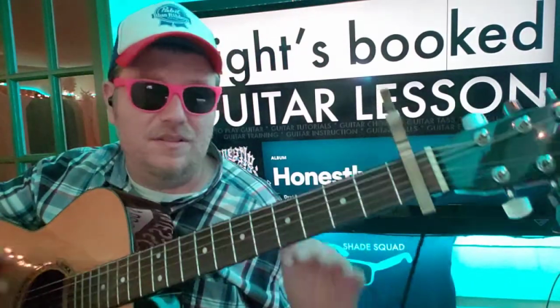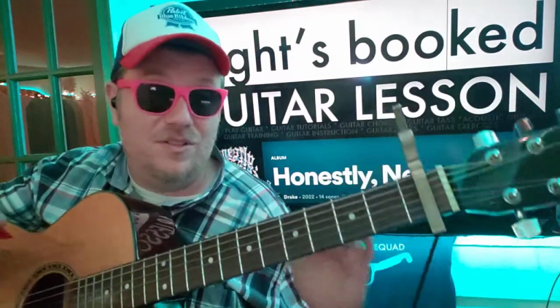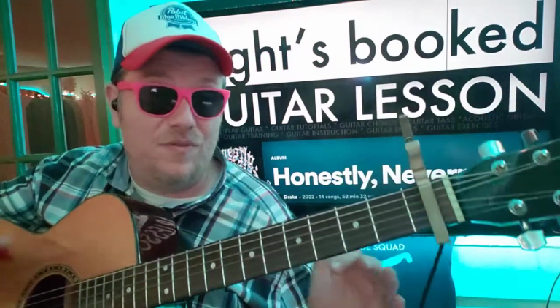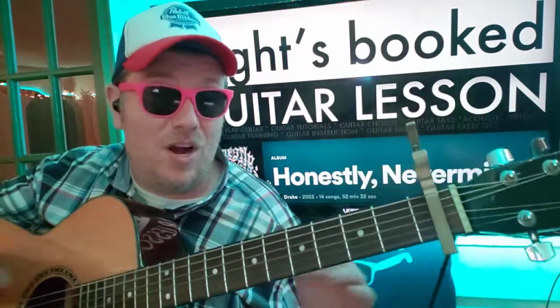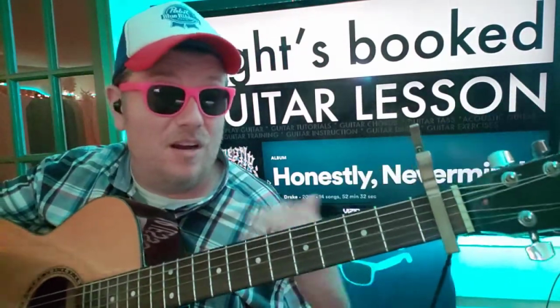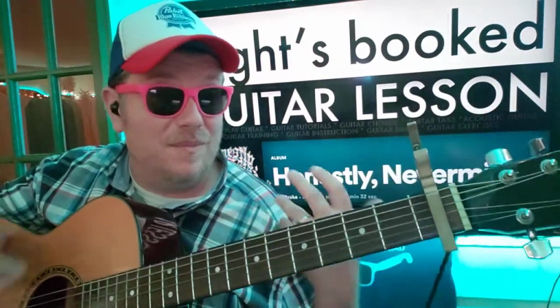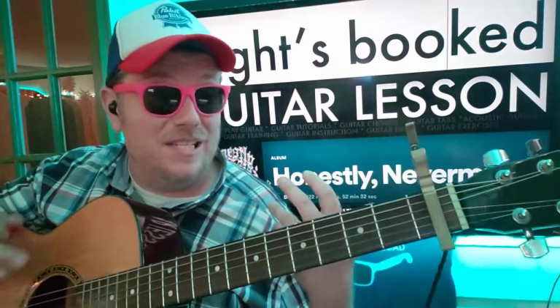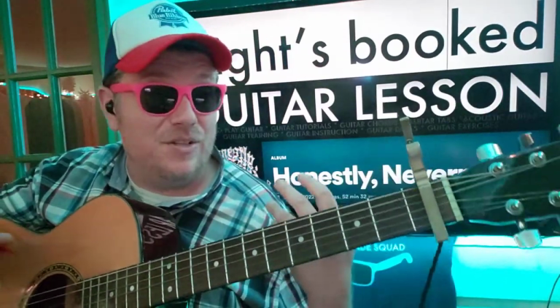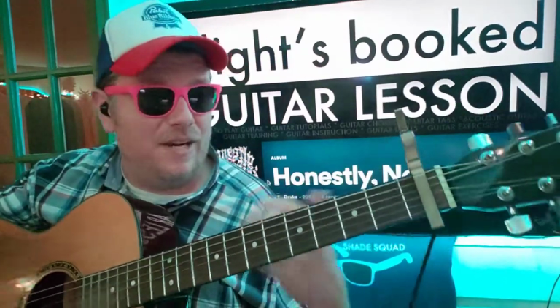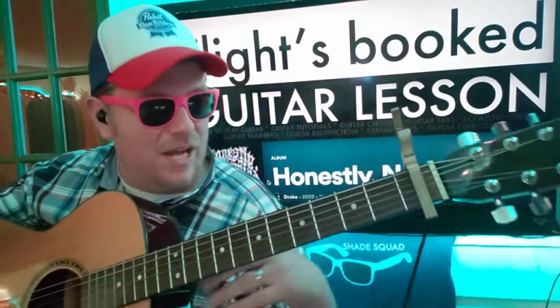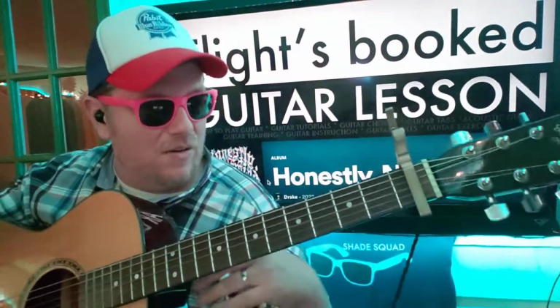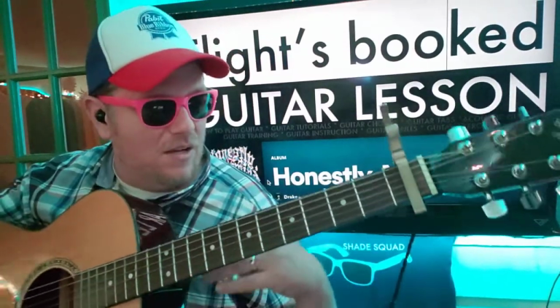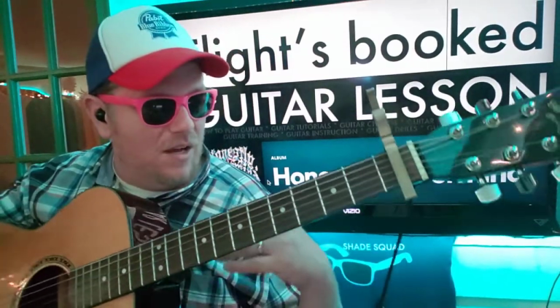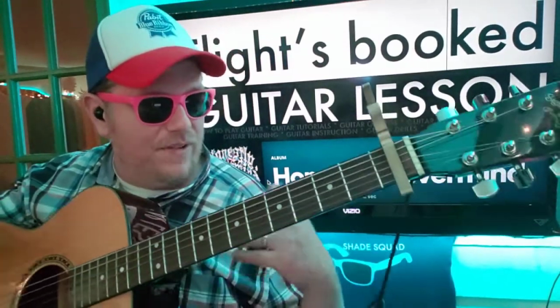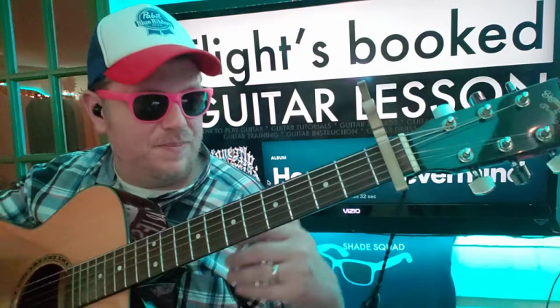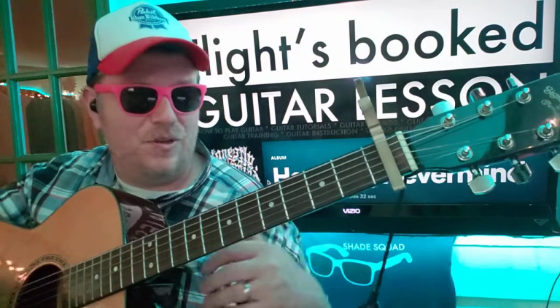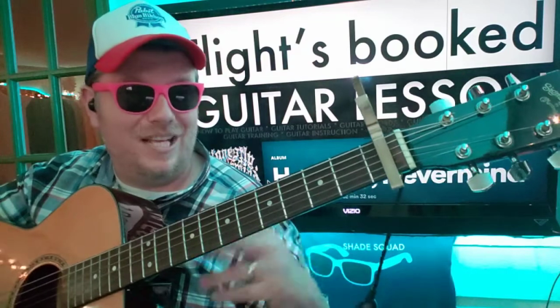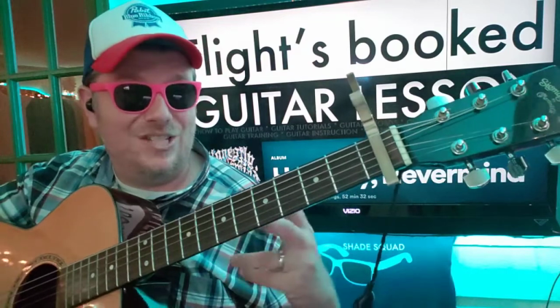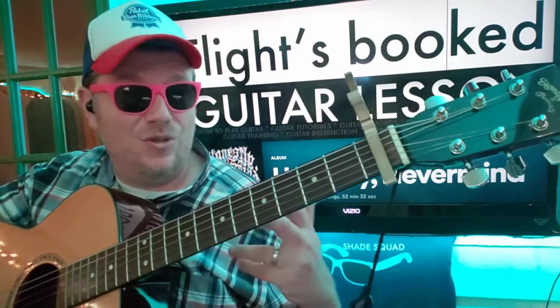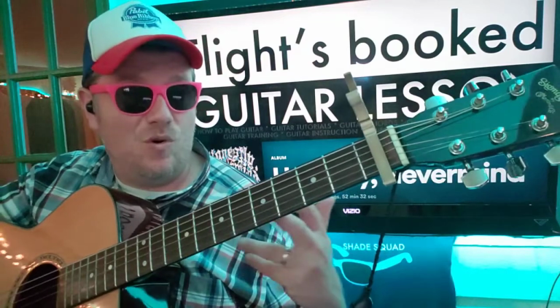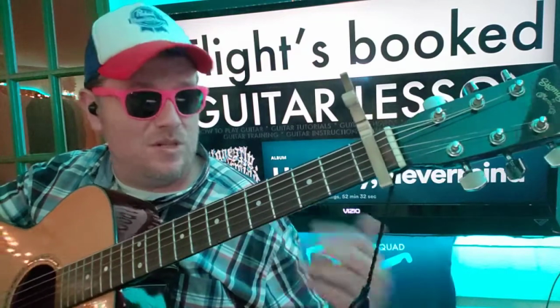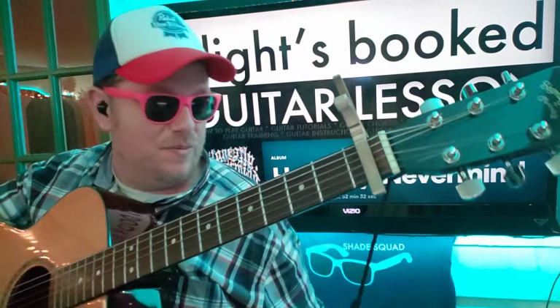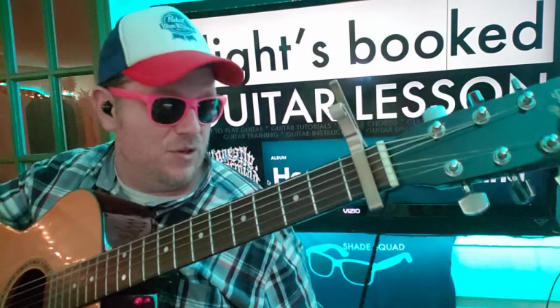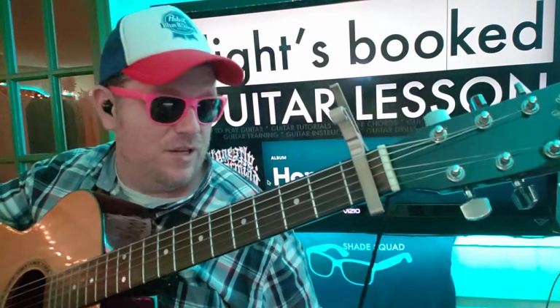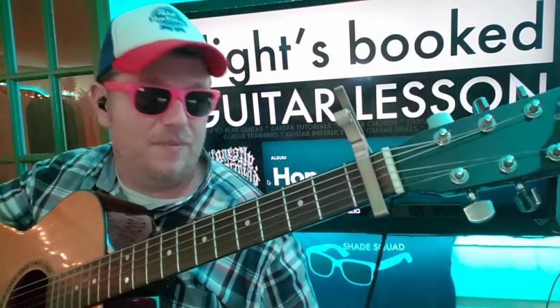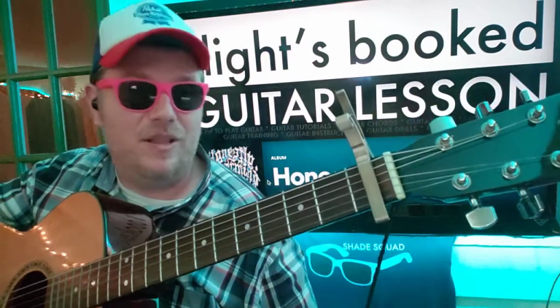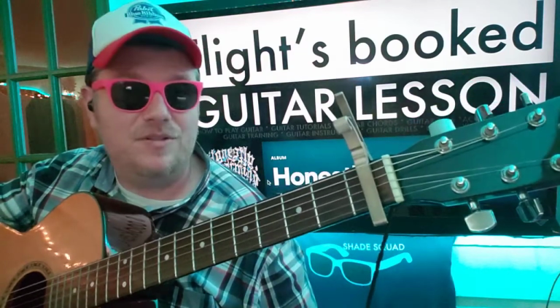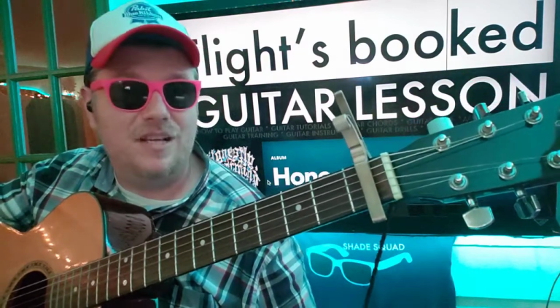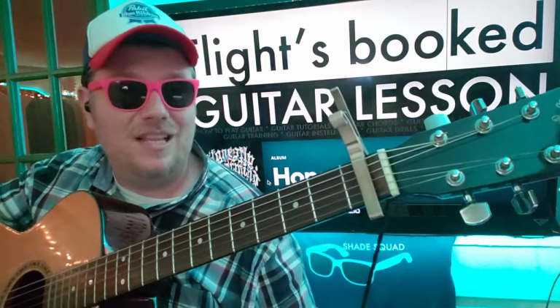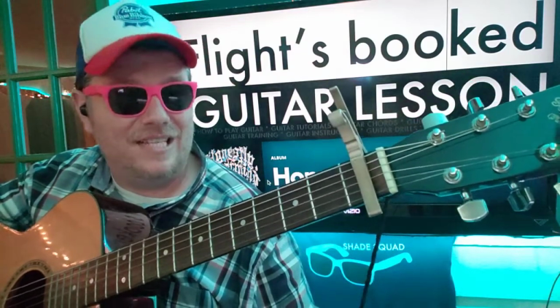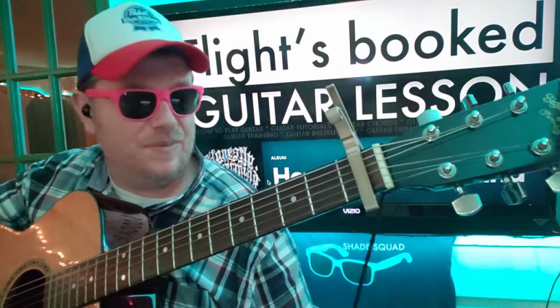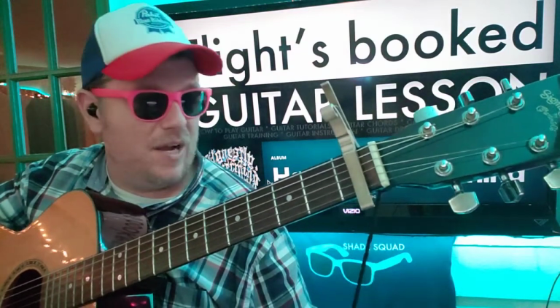So far, I'm listening to it right now. Flight's Booked only has two chords, so I'm going to show you how to play those. Like and subscribe.